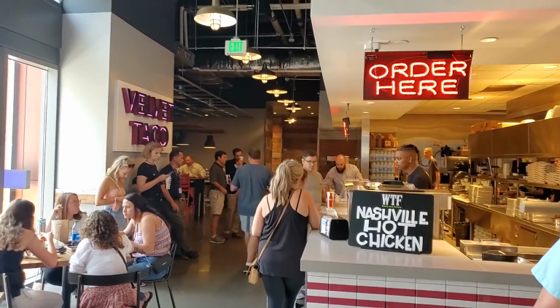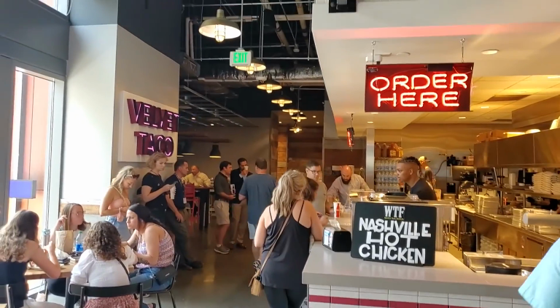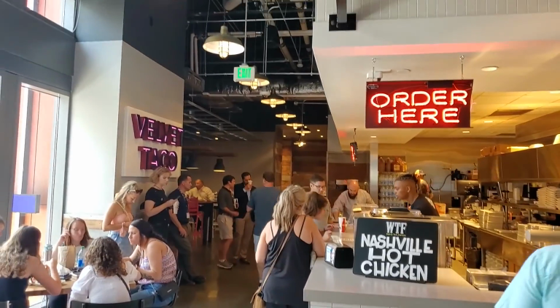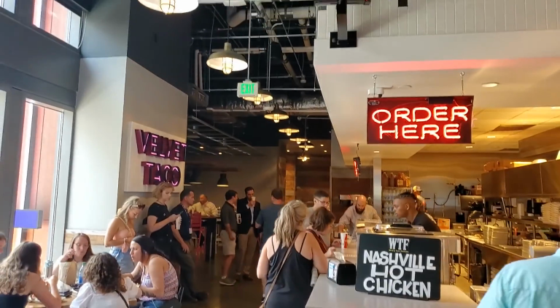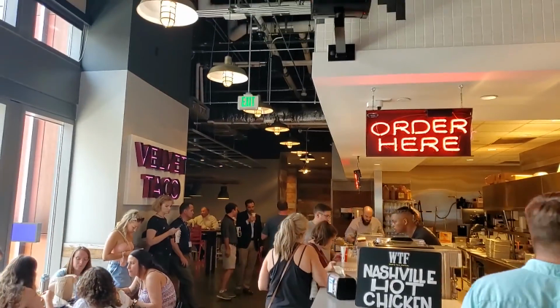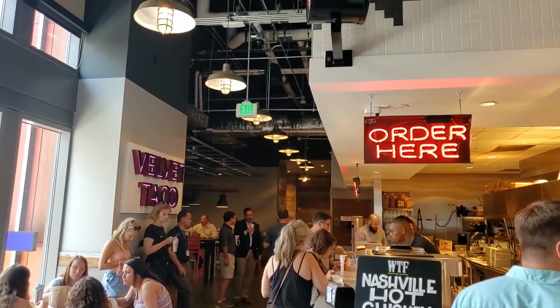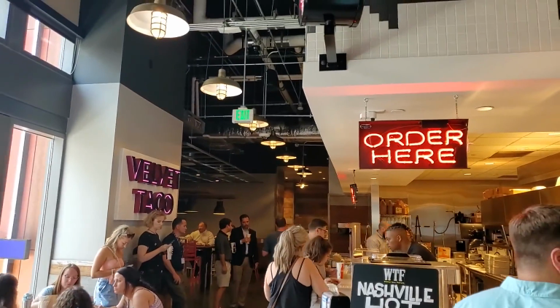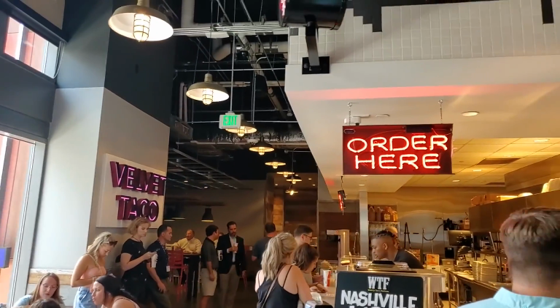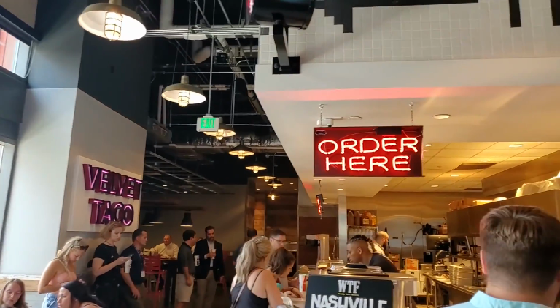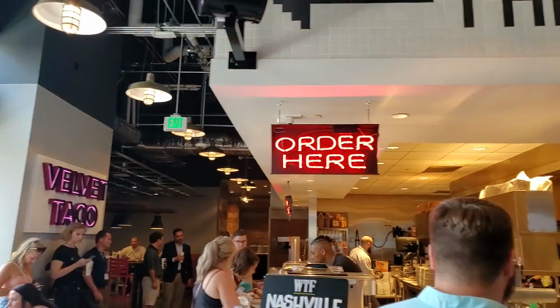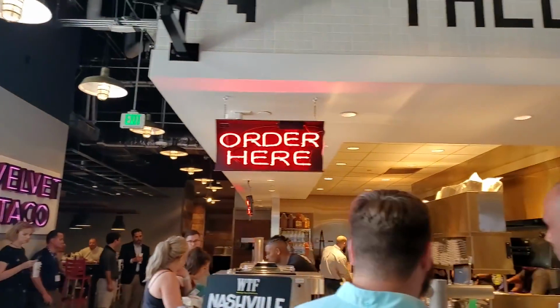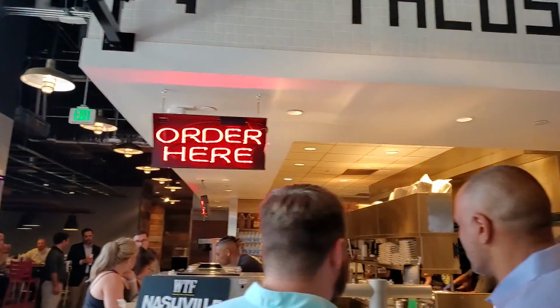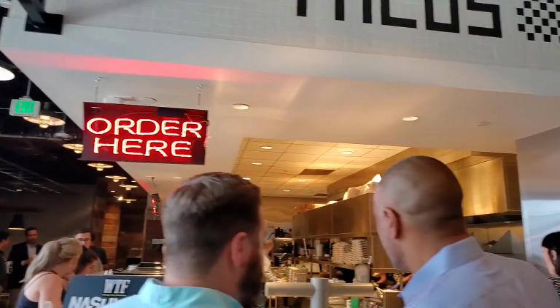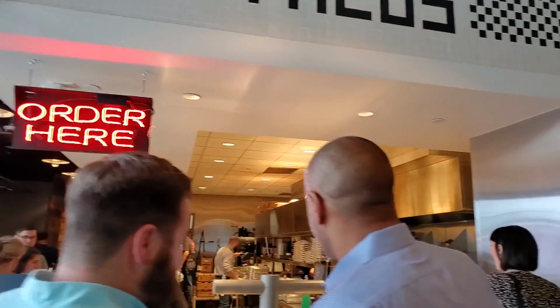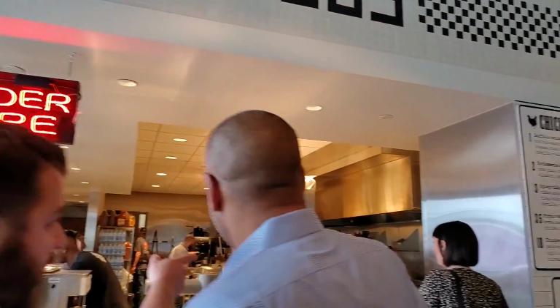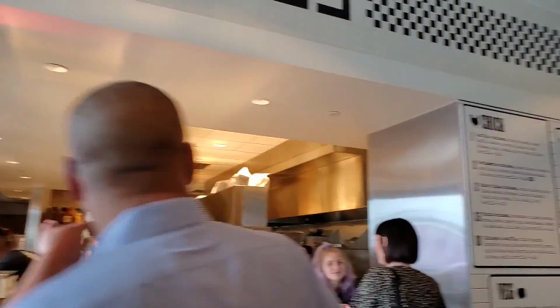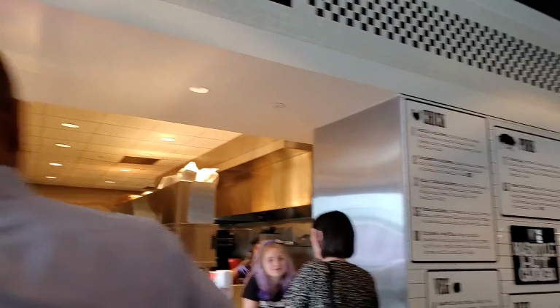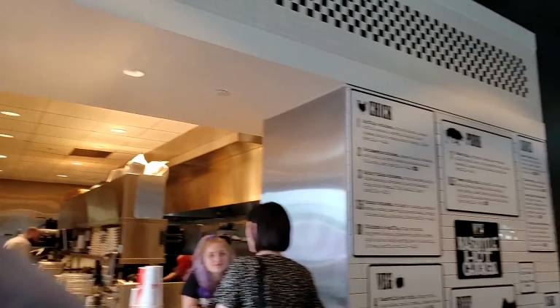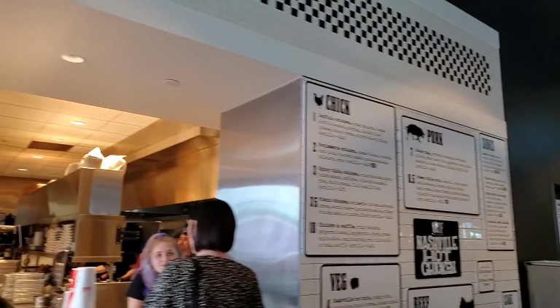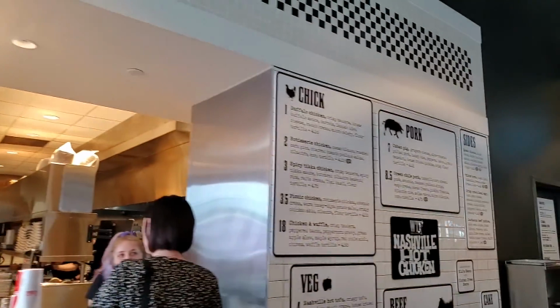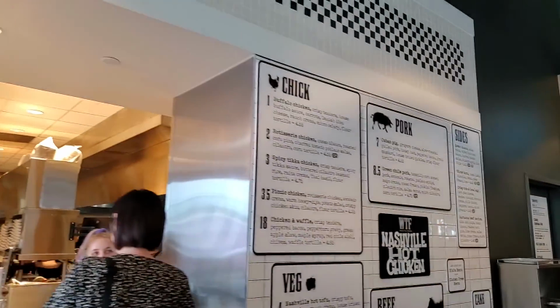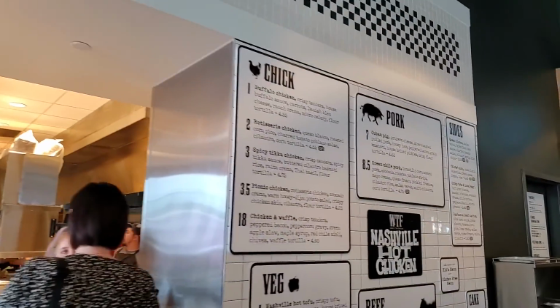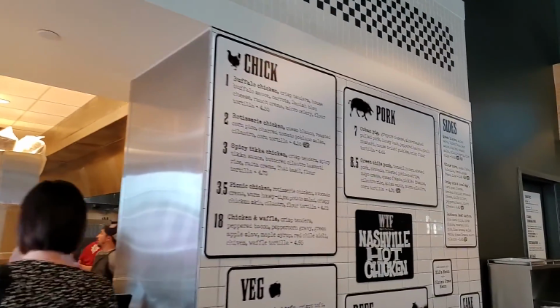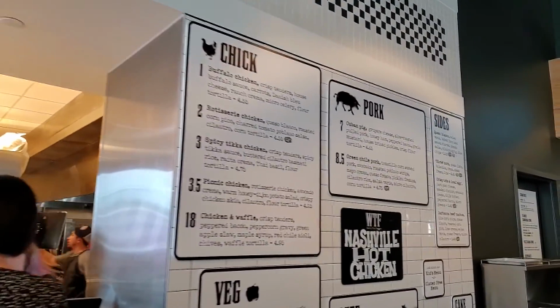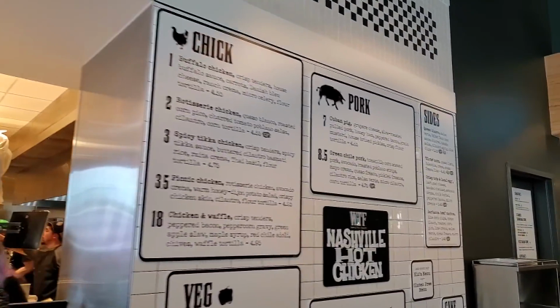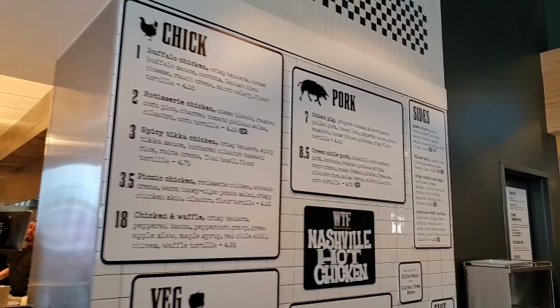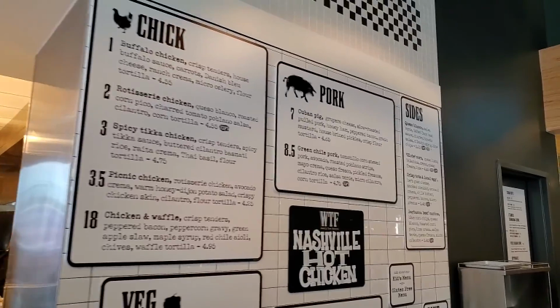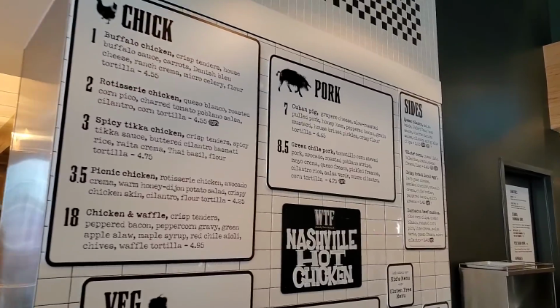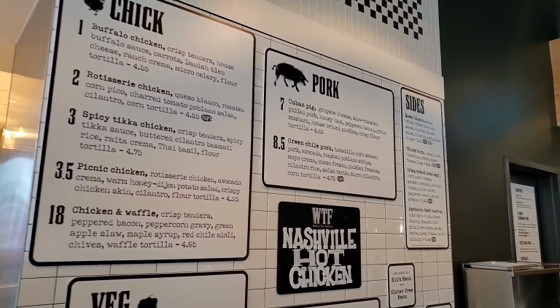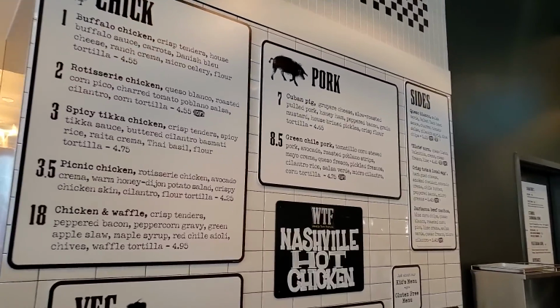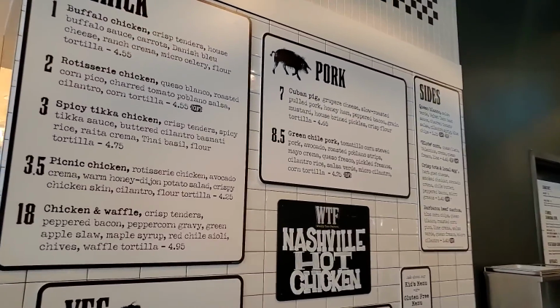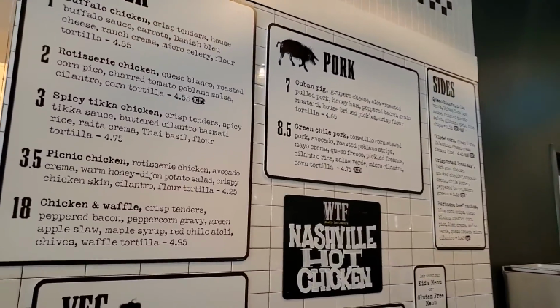And here is Velvet Taco. Let's look at some of their menu options here.